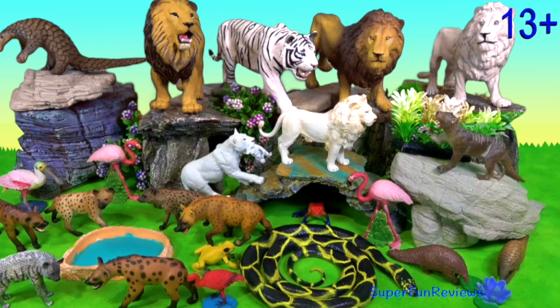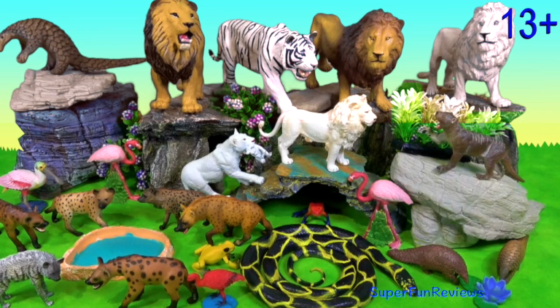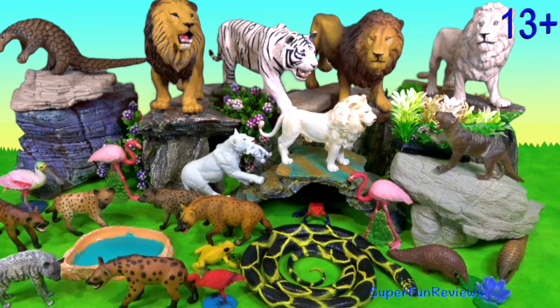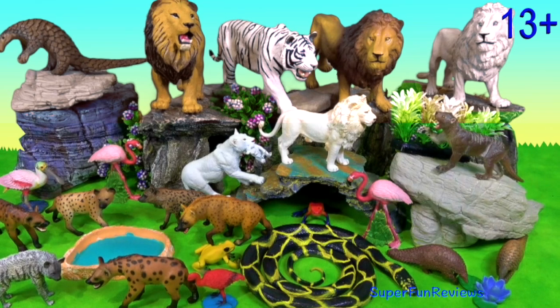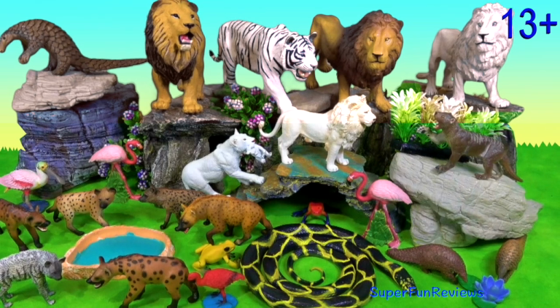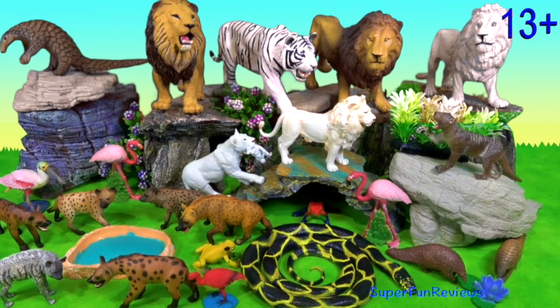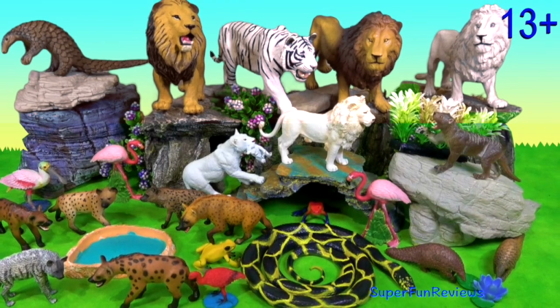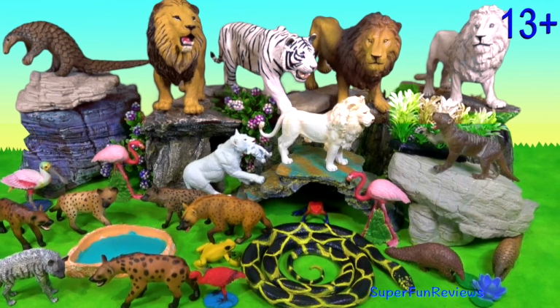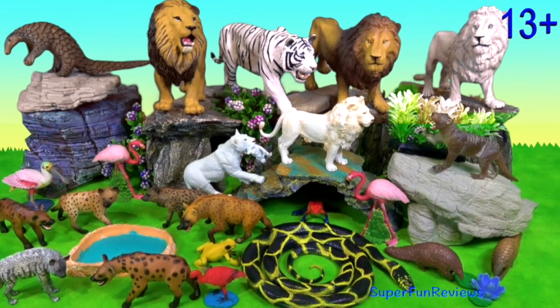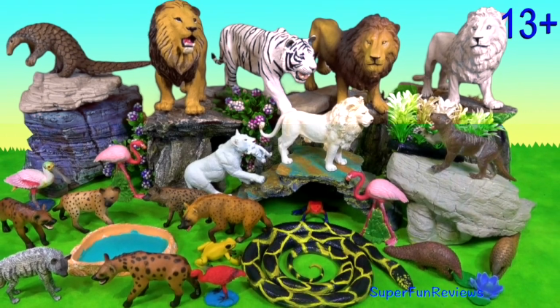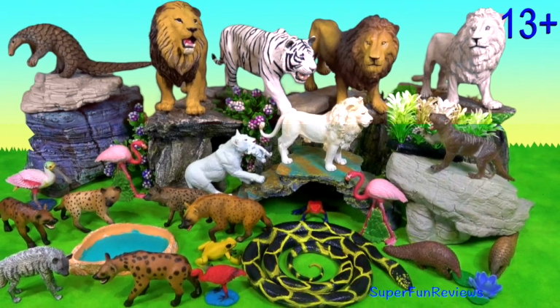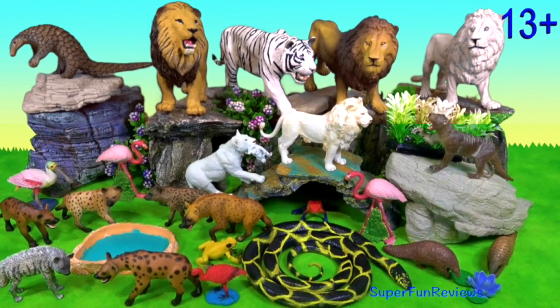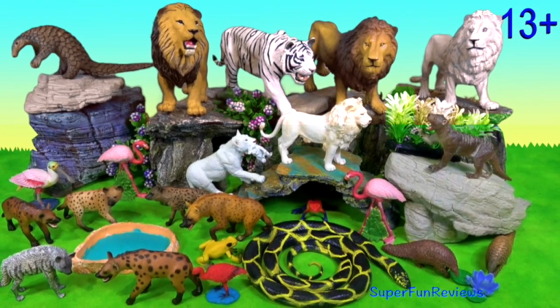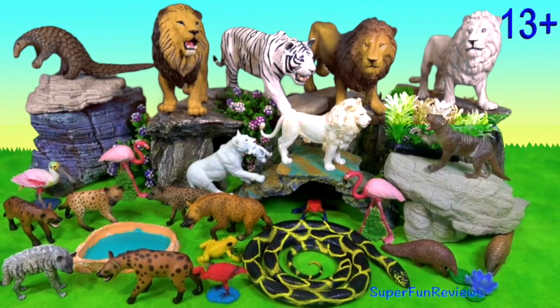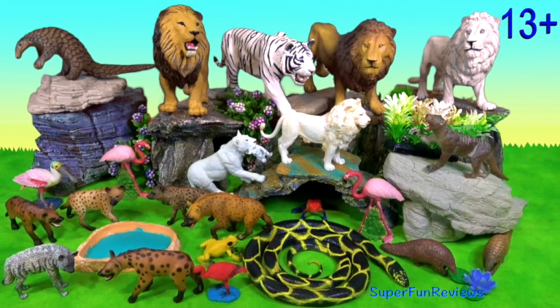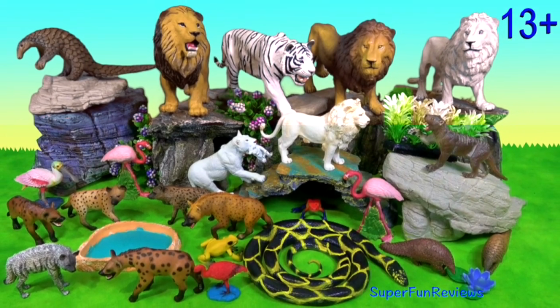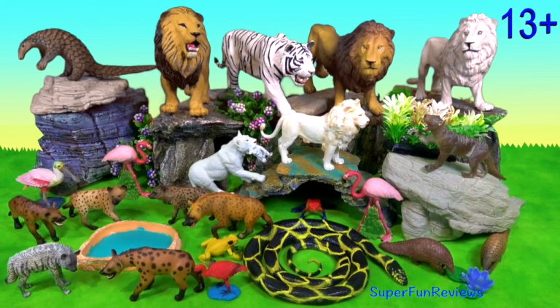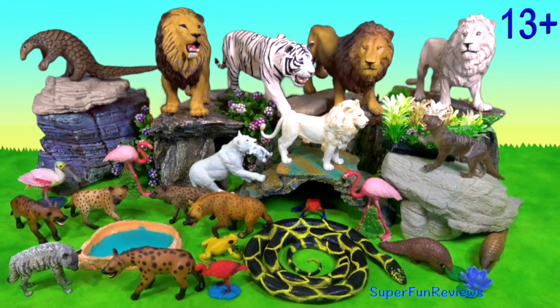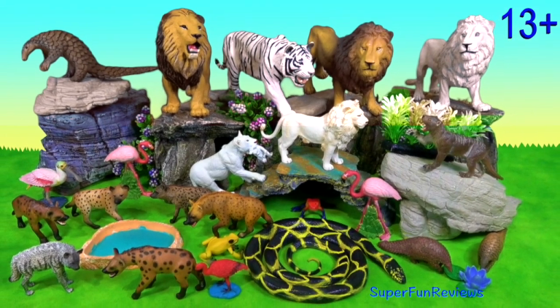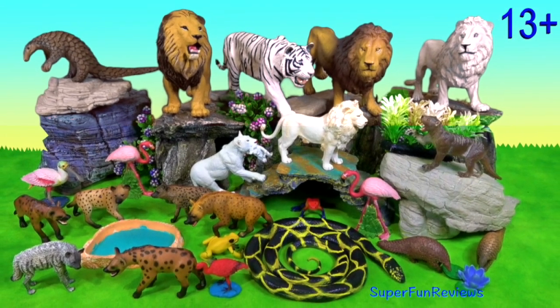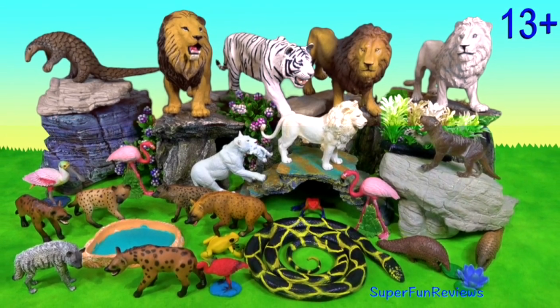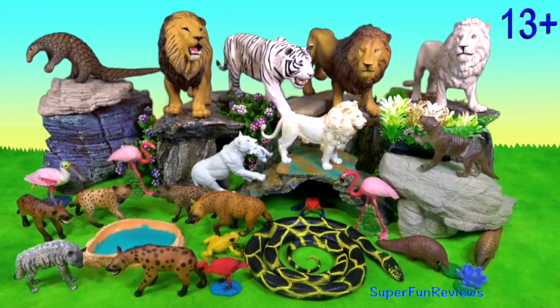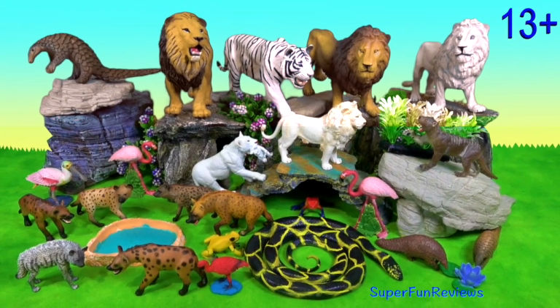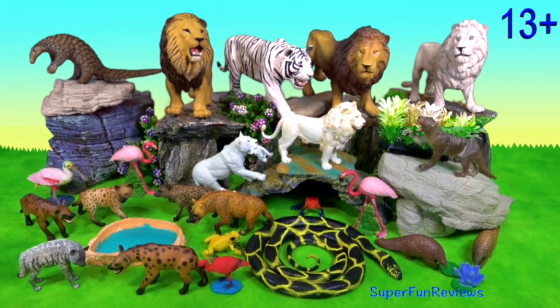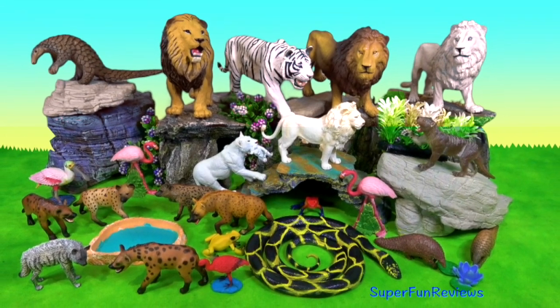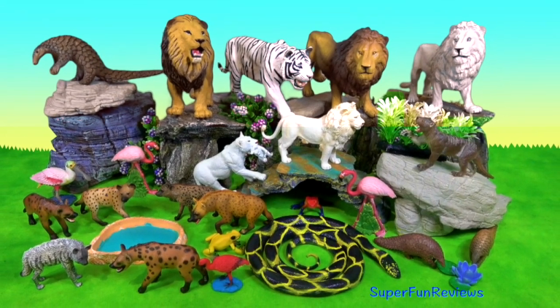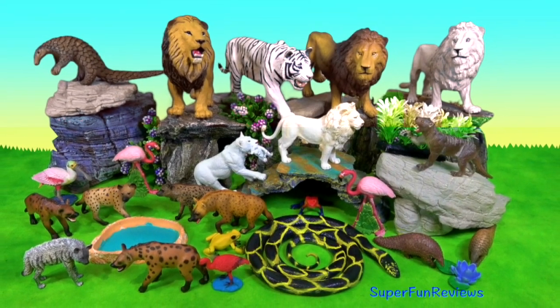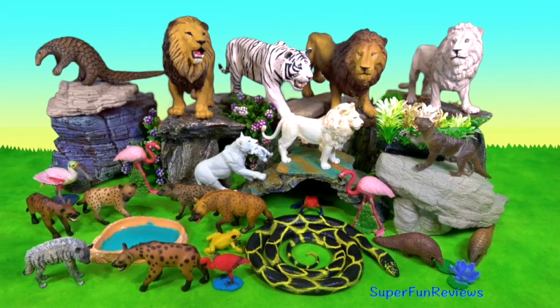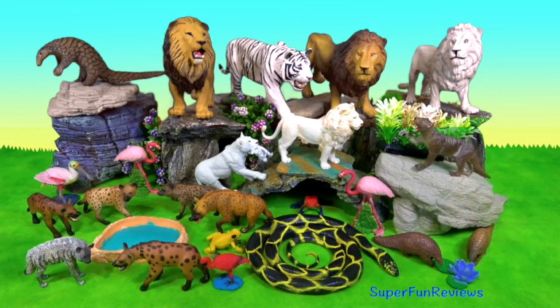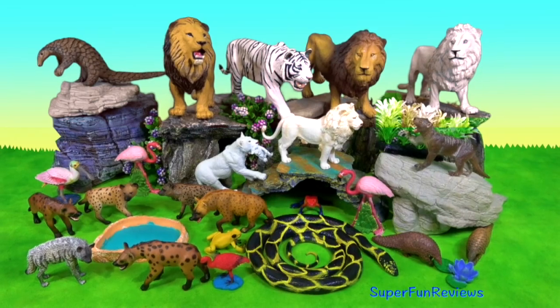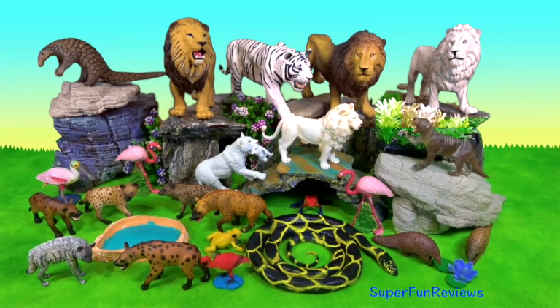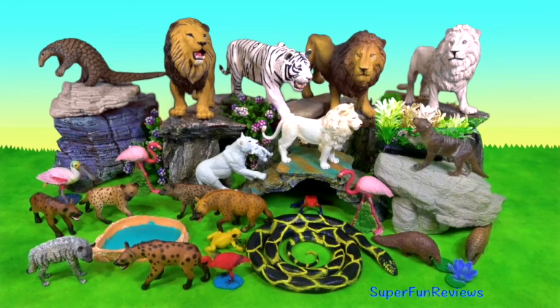Hi, it's Kerri. This video is for viewers age 13 plus.